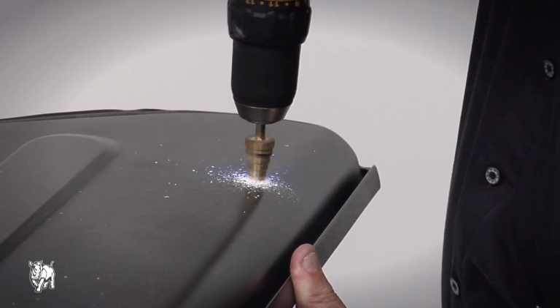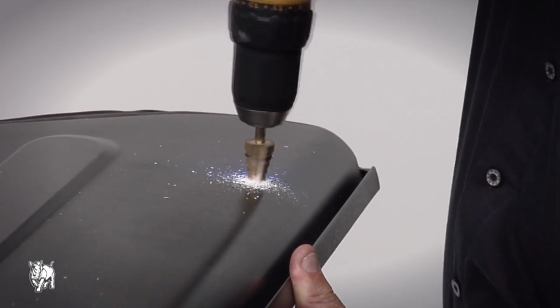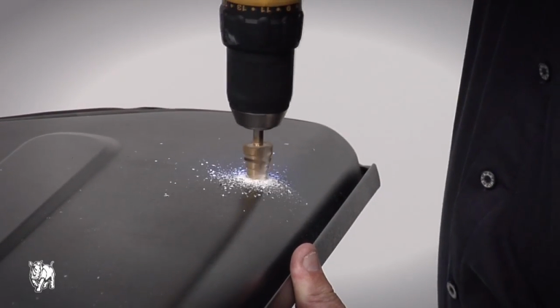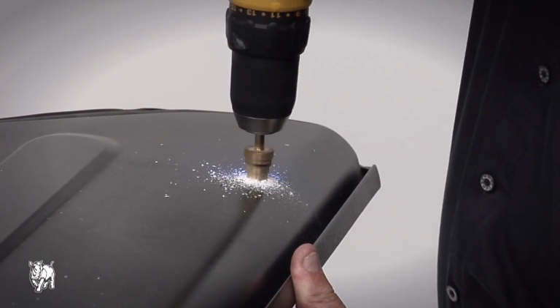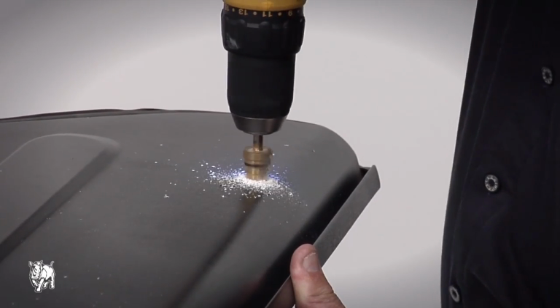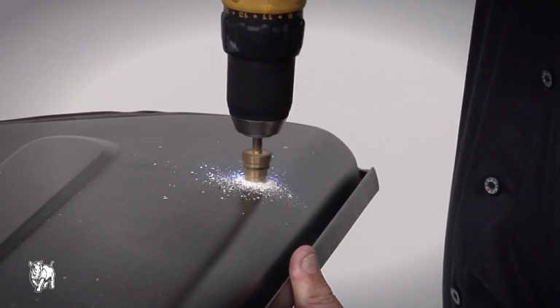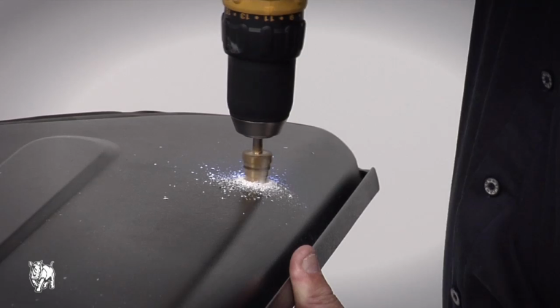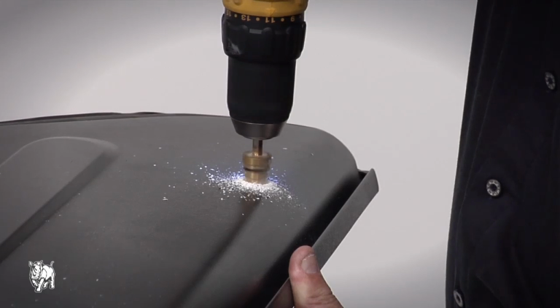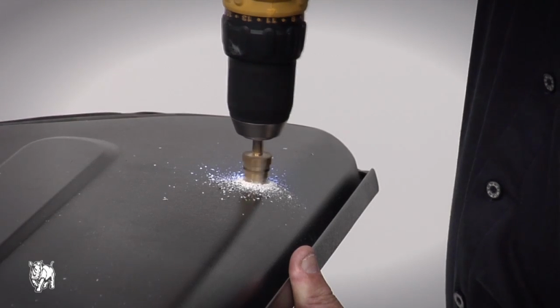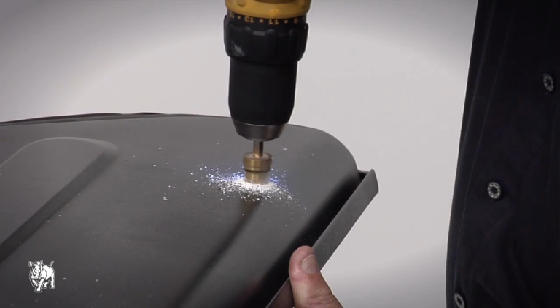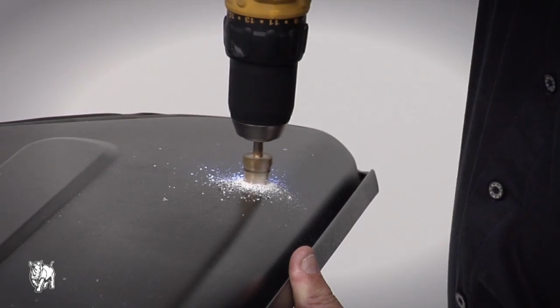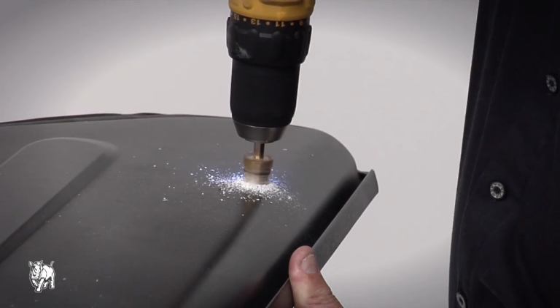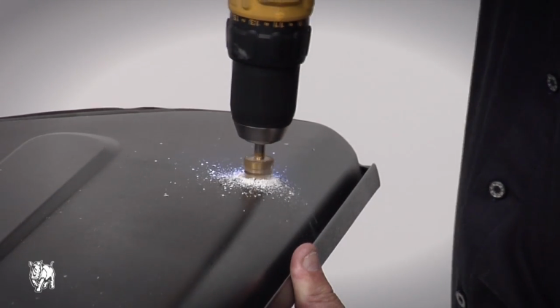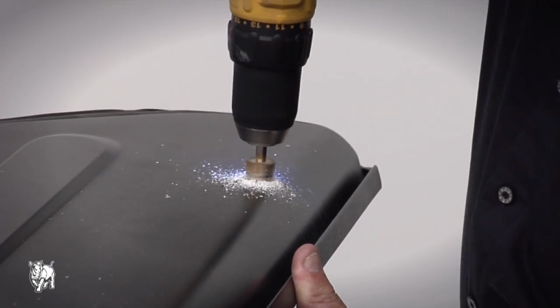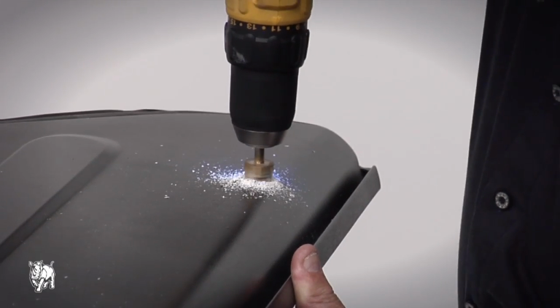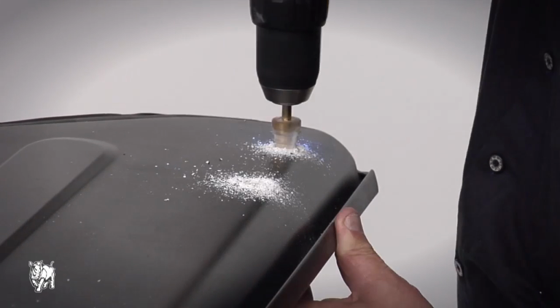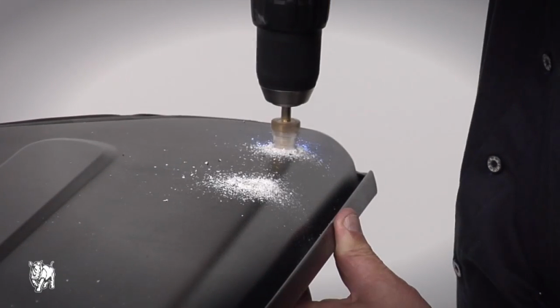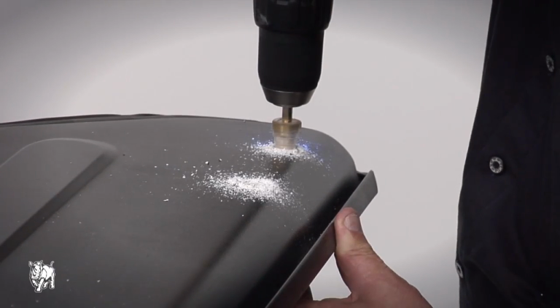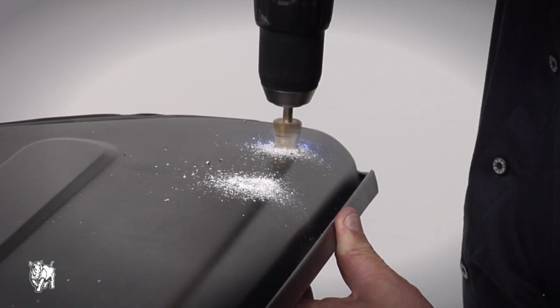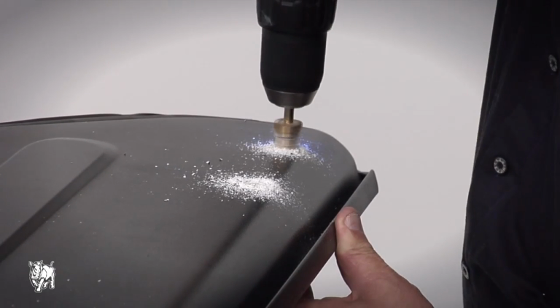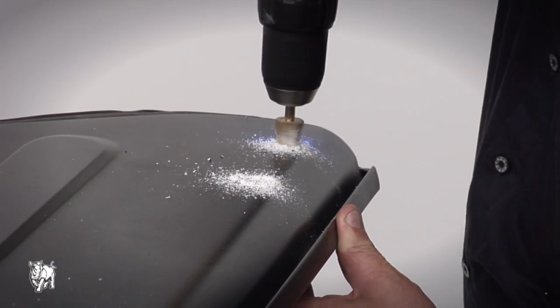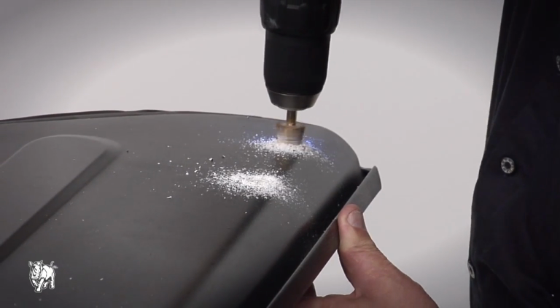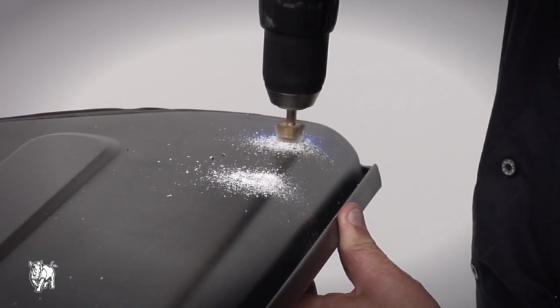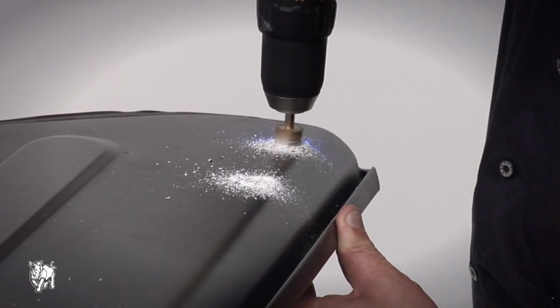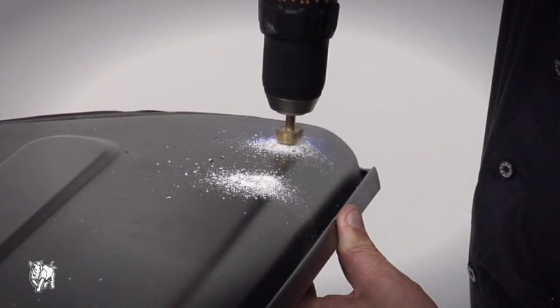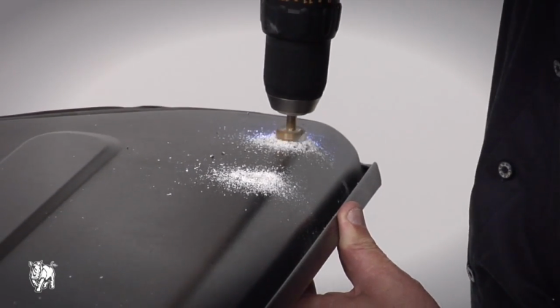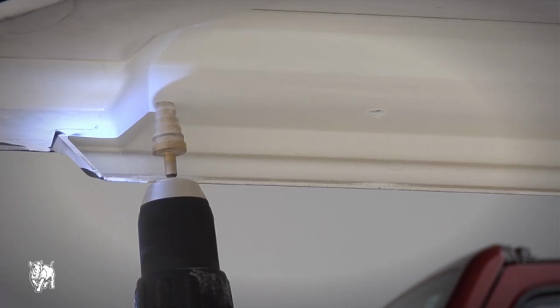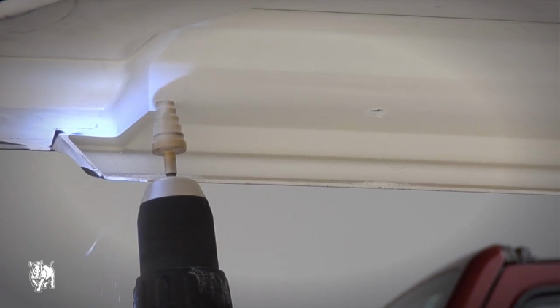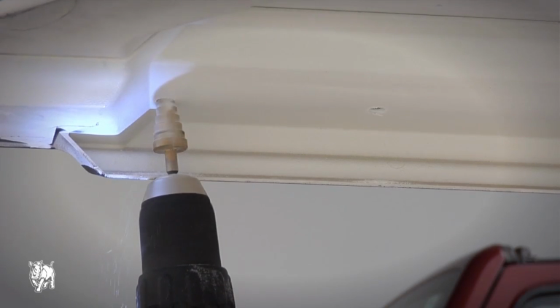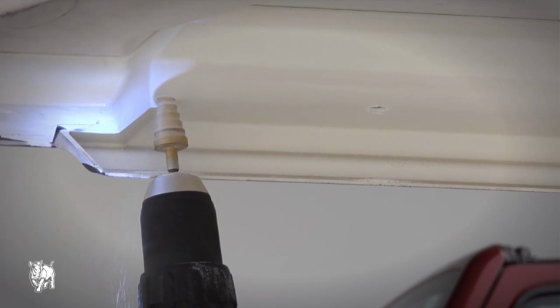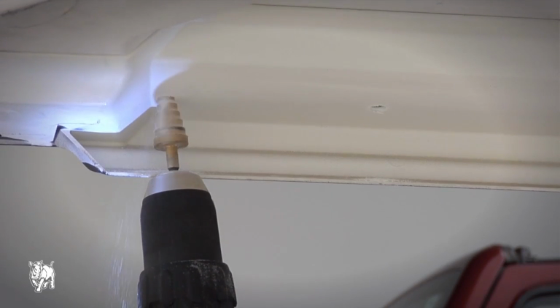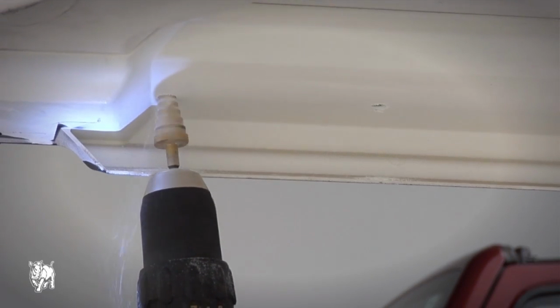On the front holes only, using a step drill bit, open out the spot holes to 18mm, then 16mm from the bottom.